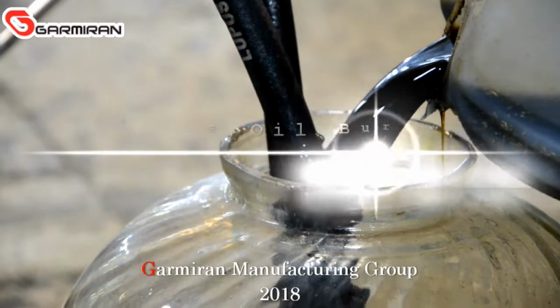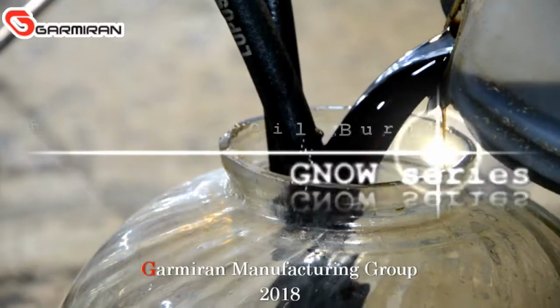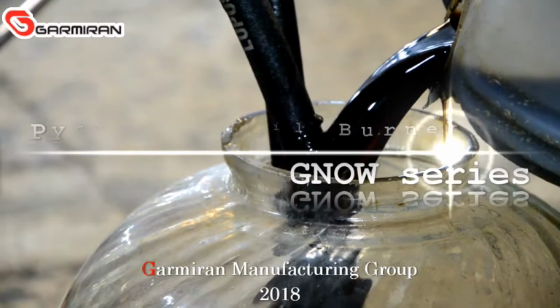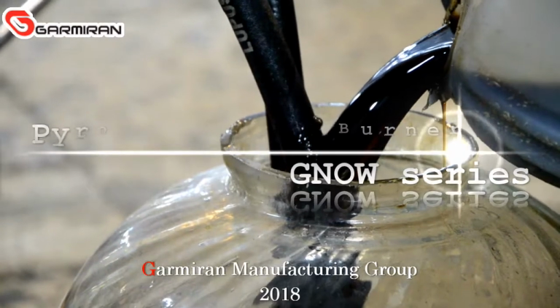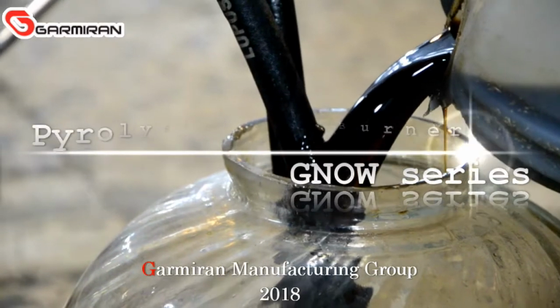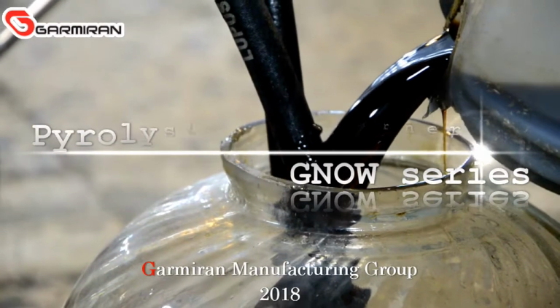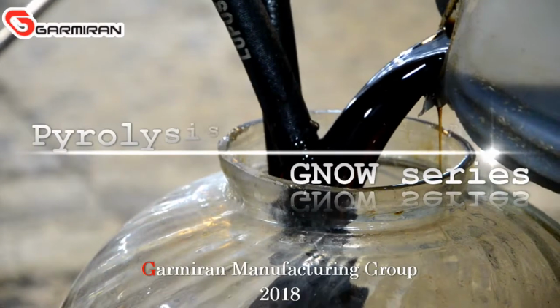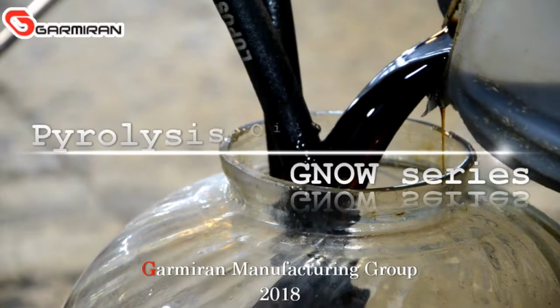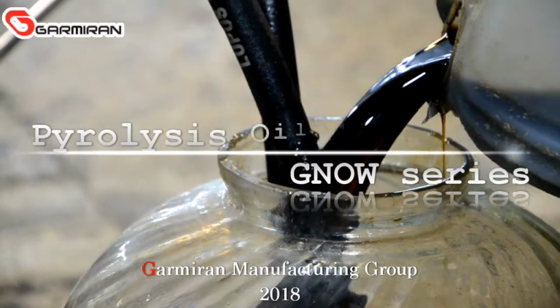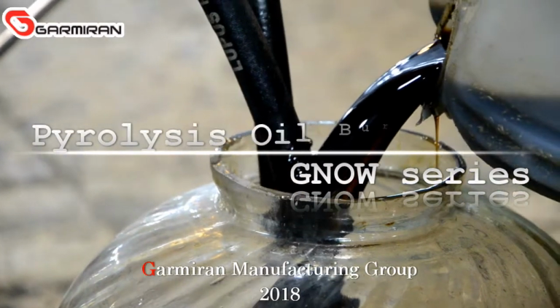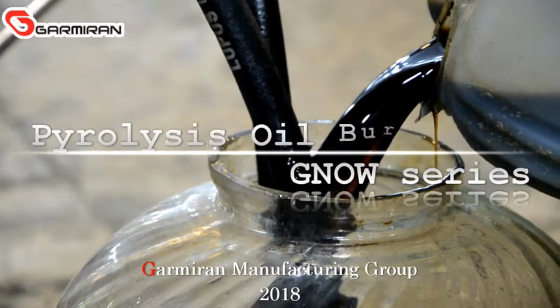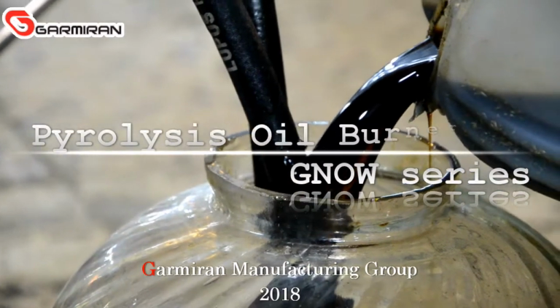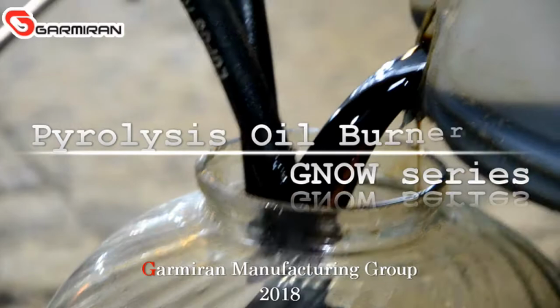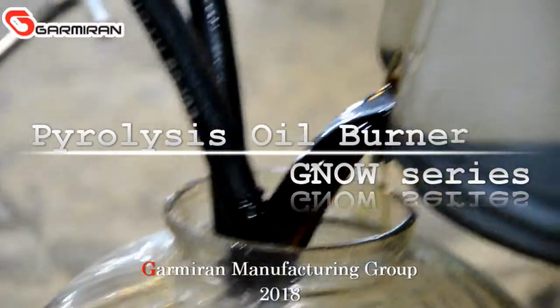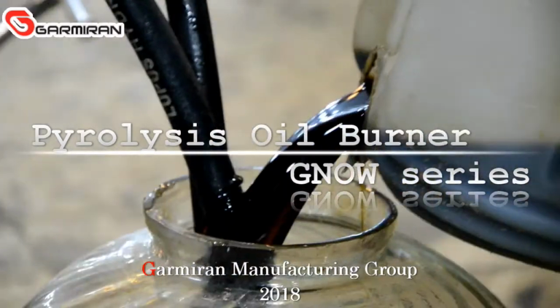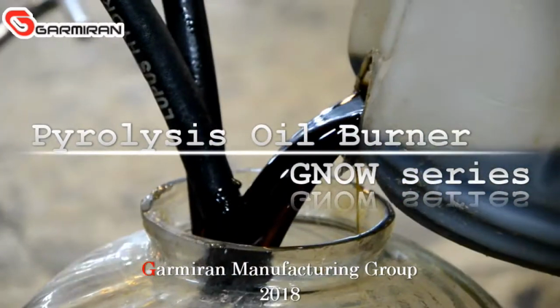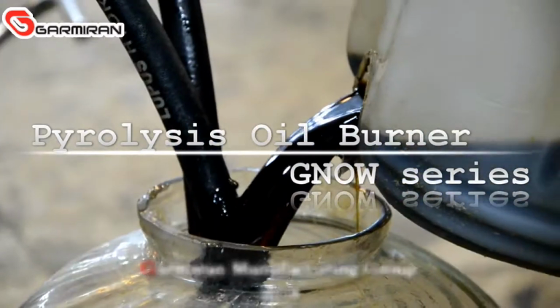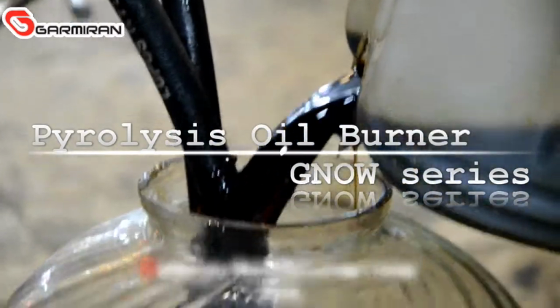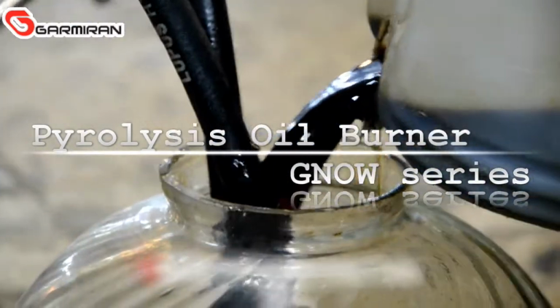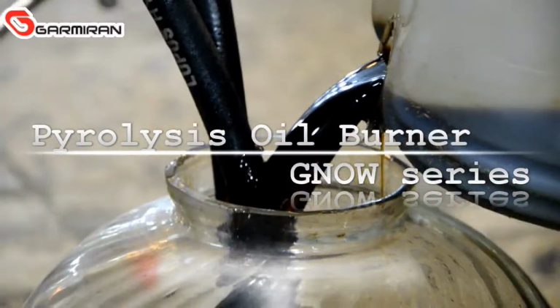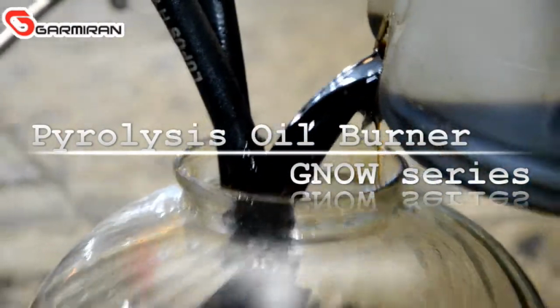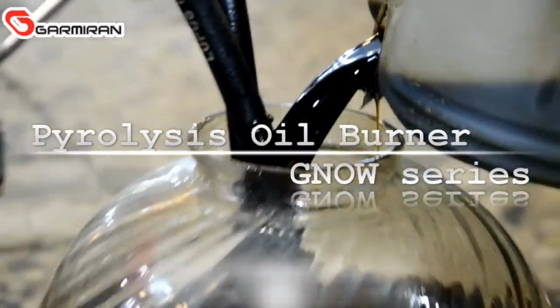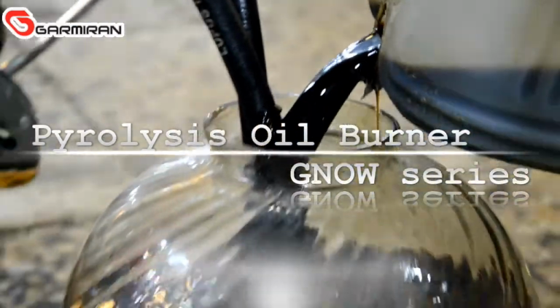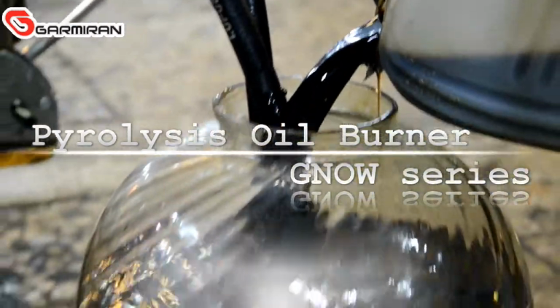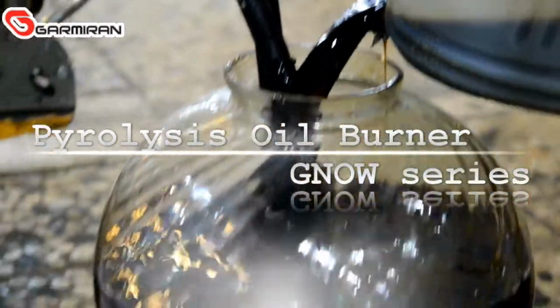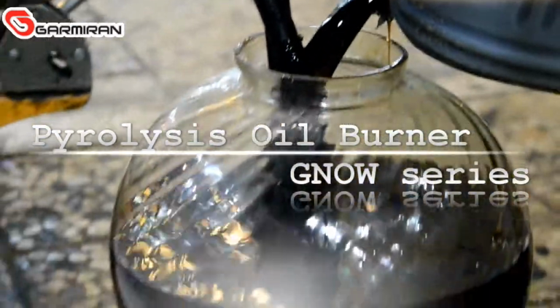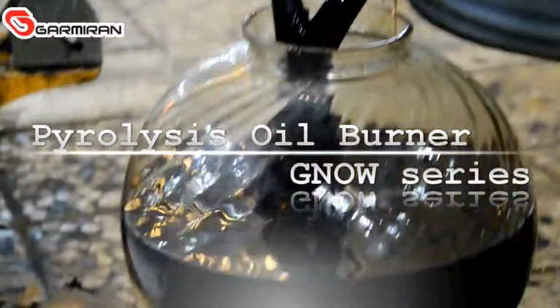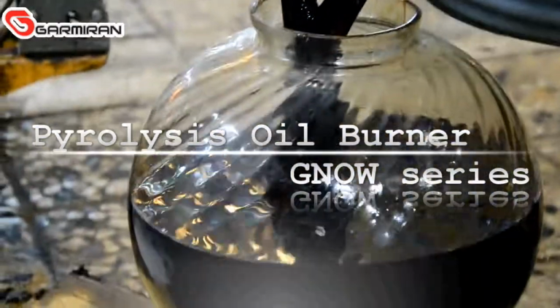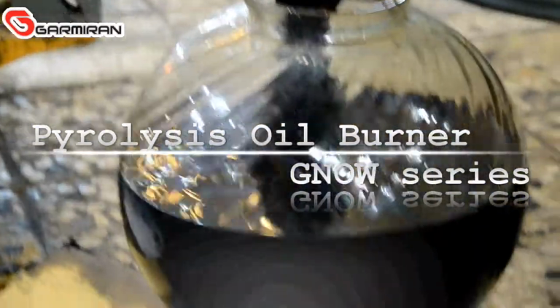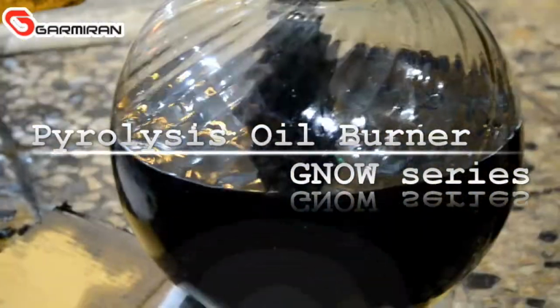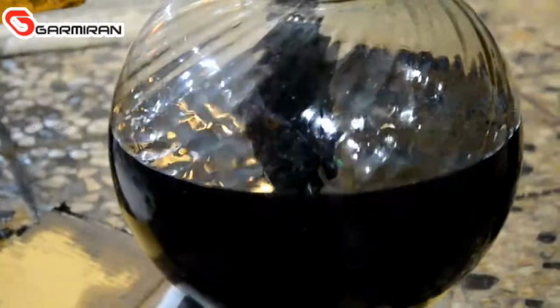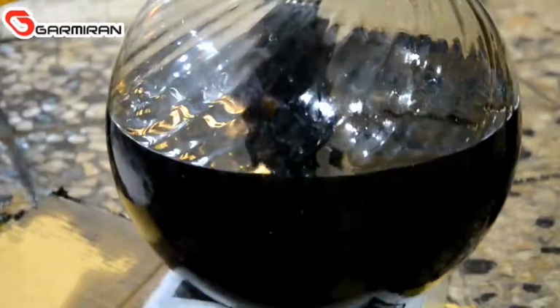The GNOW series of Gameron burners work with oil, heavy oil, and pyrolysis fuels.